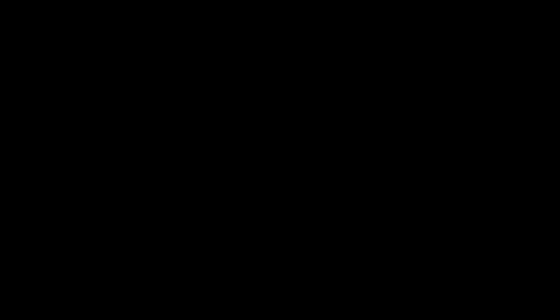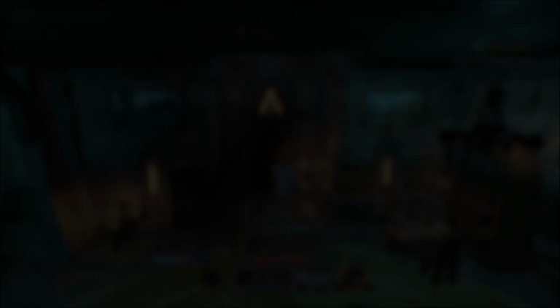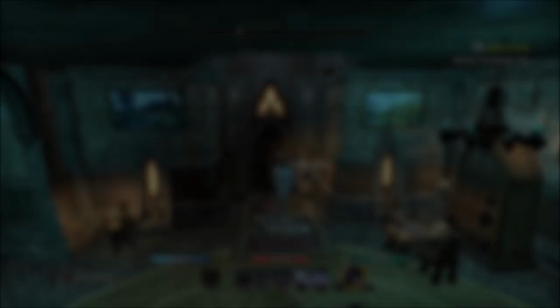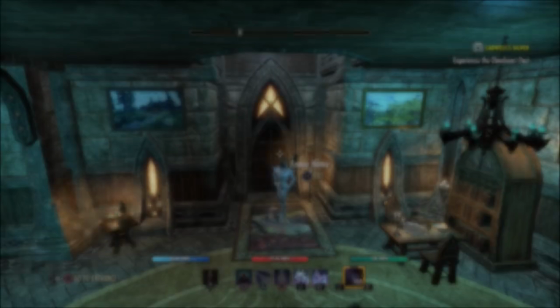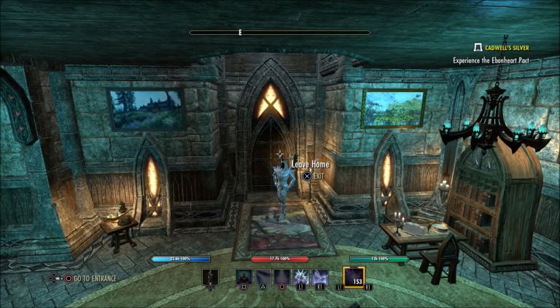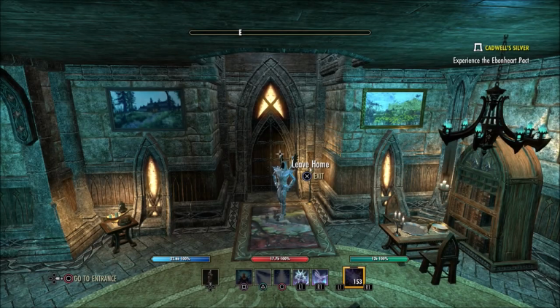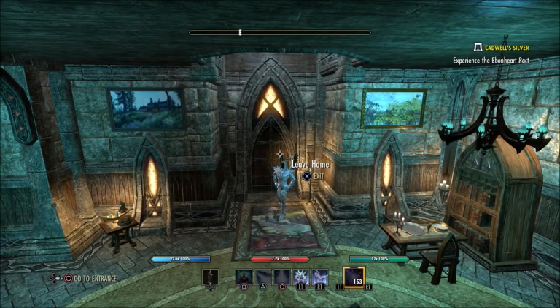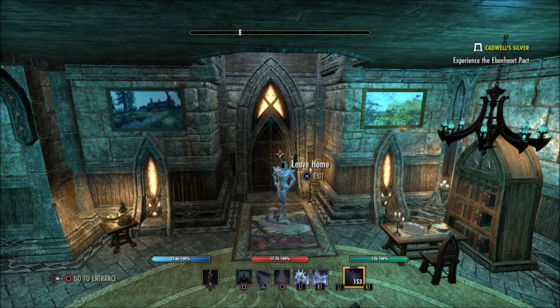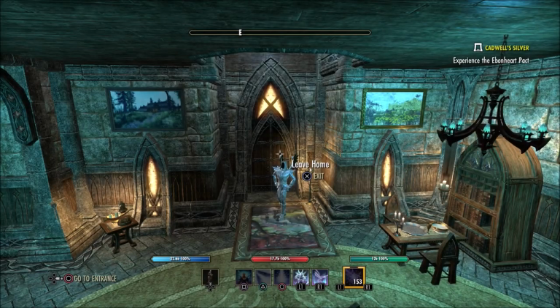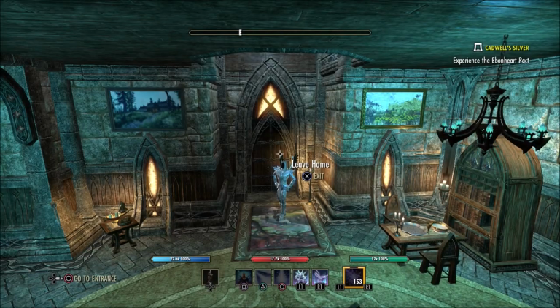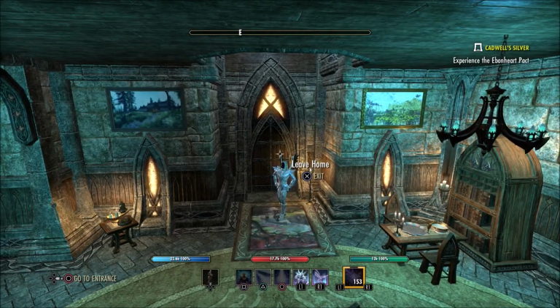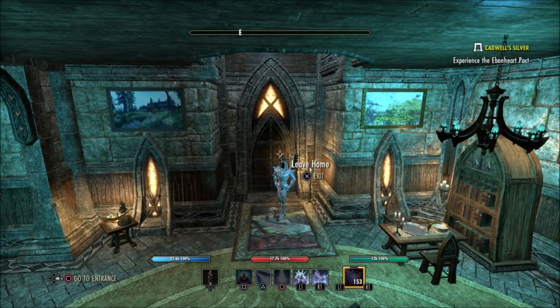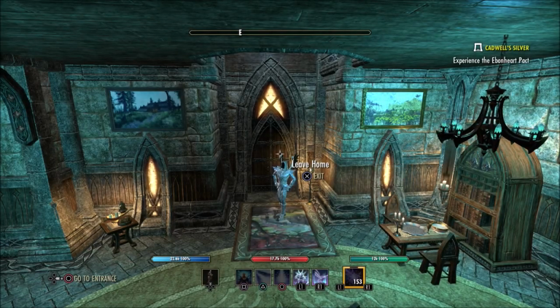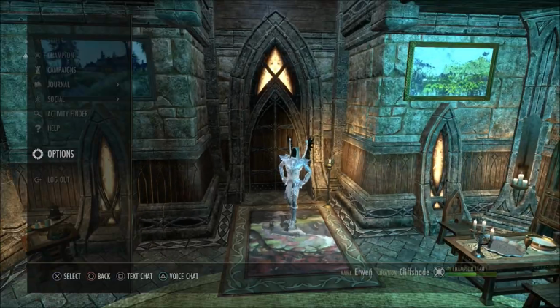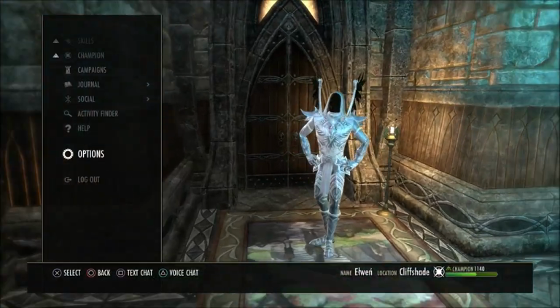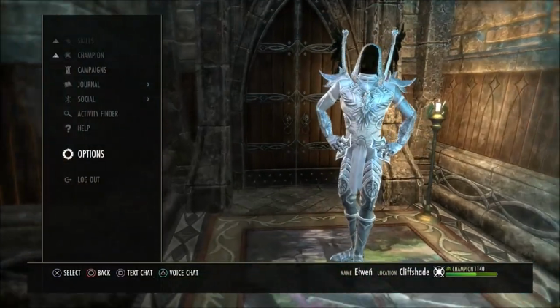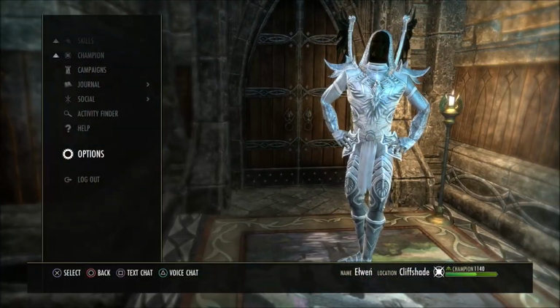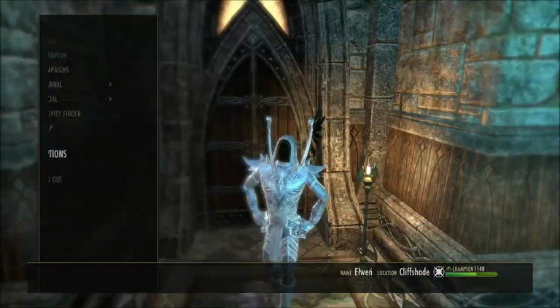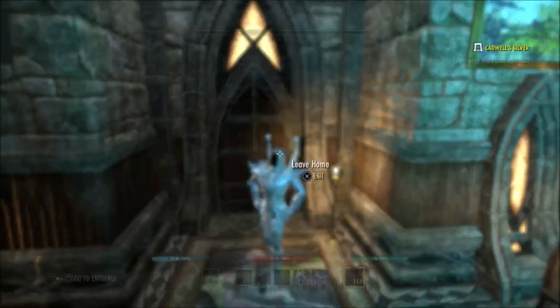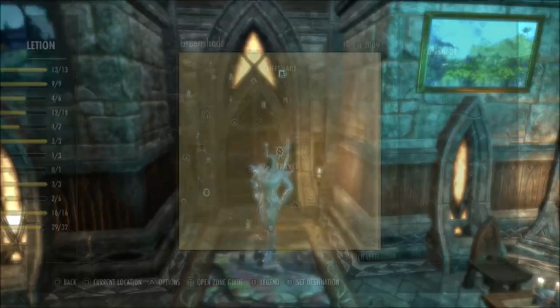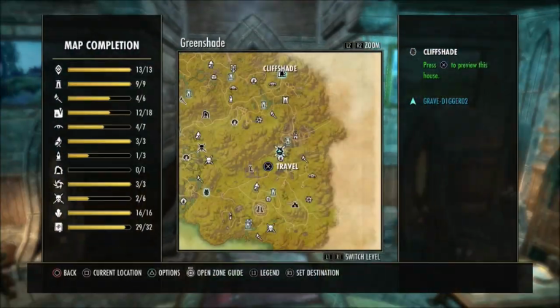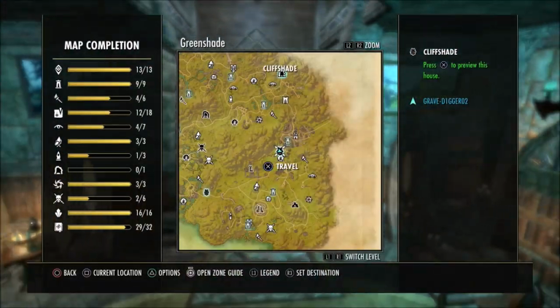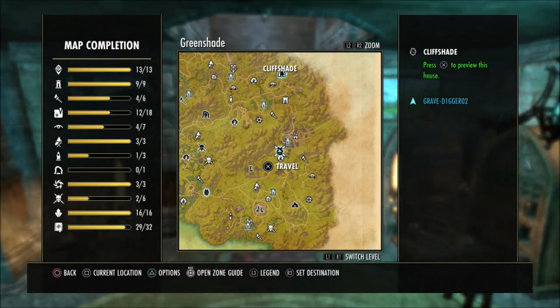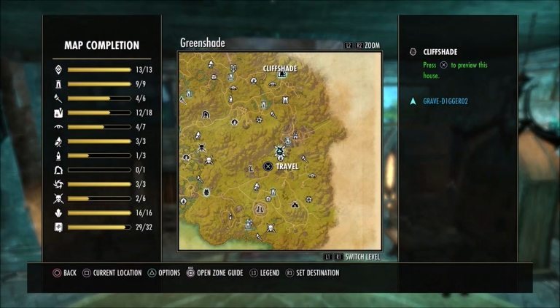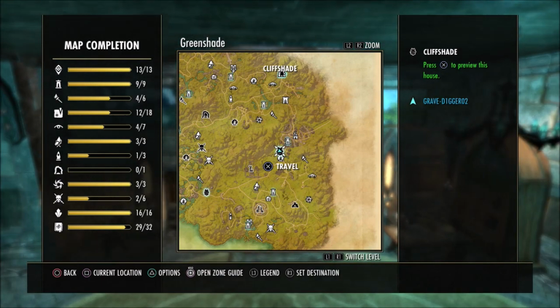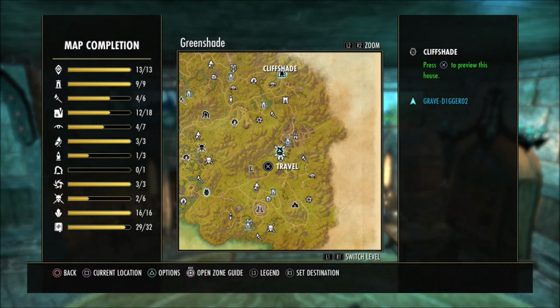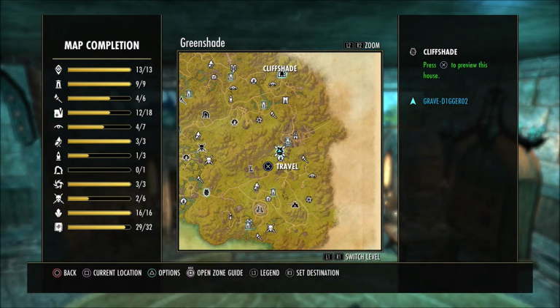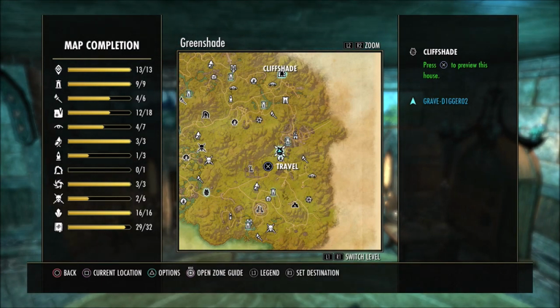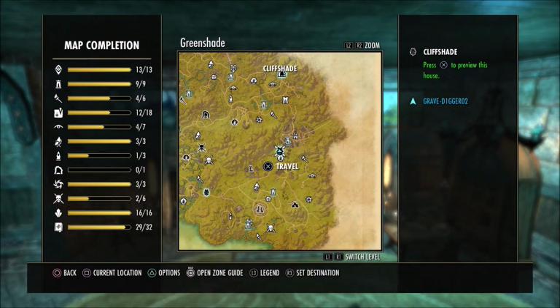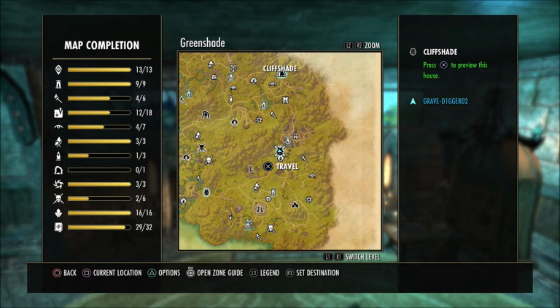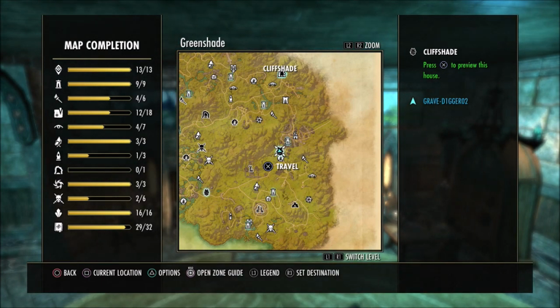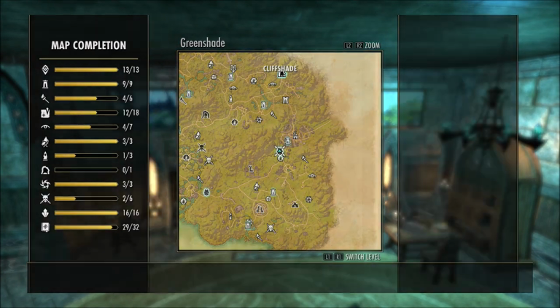What is going on guys? For today I'd like to do another housing tour. I'm going to do another one of Dahl's homes. This is Cliff Shade here in Green Shade.